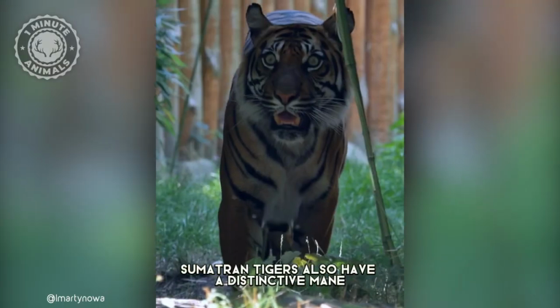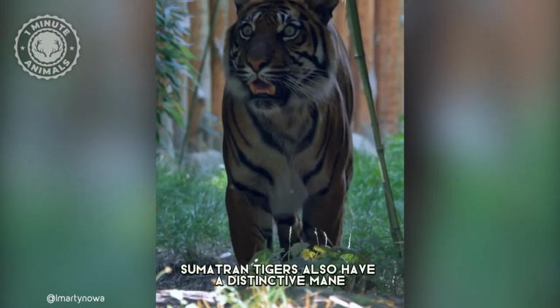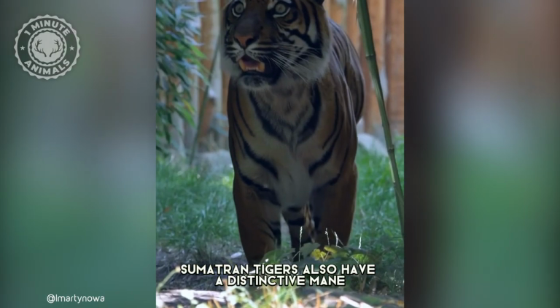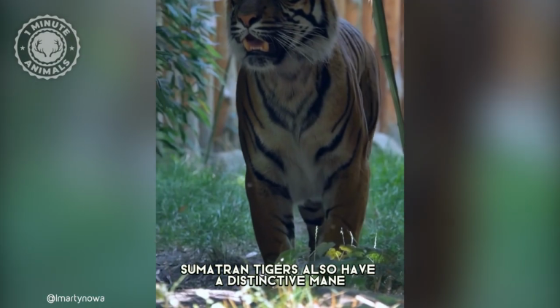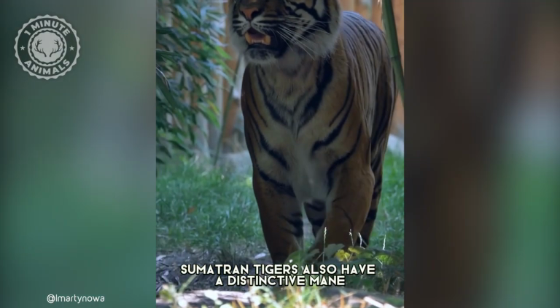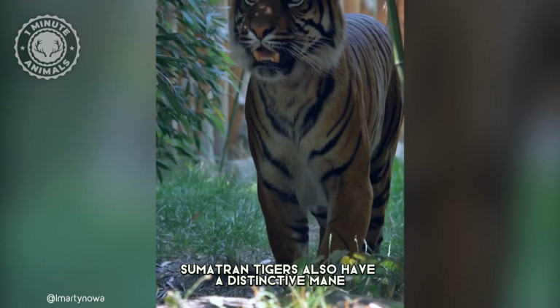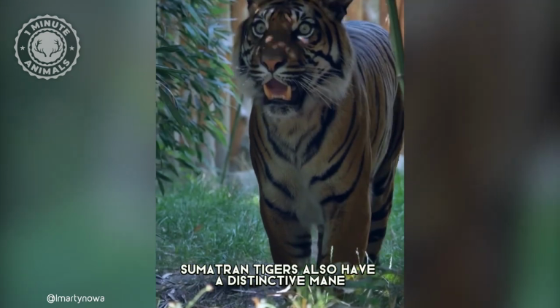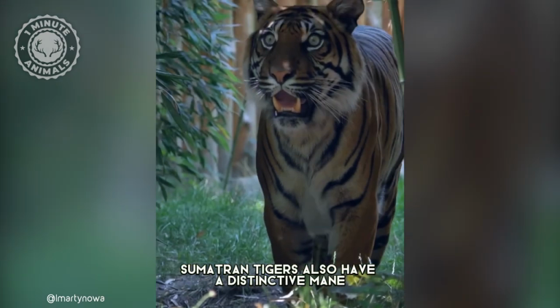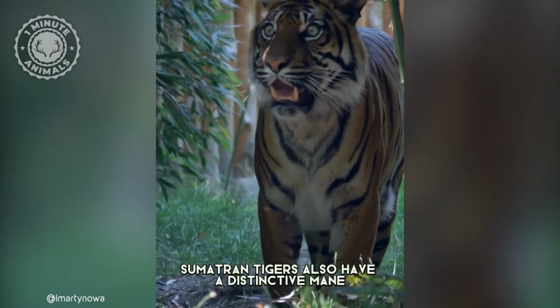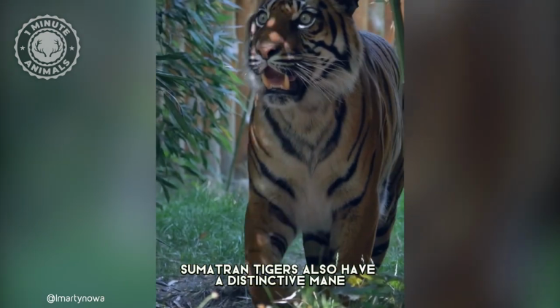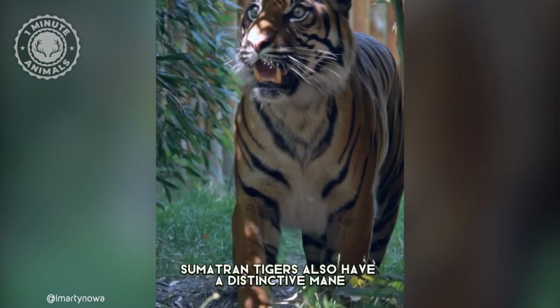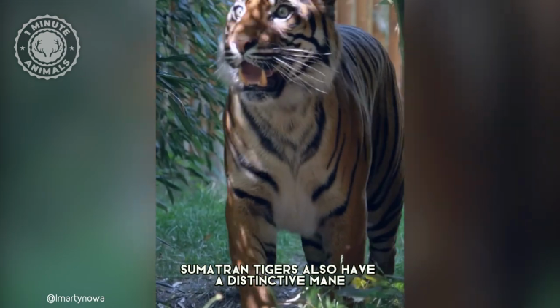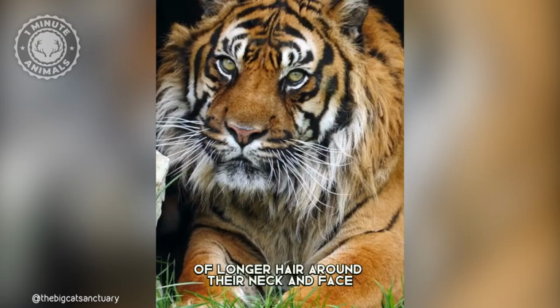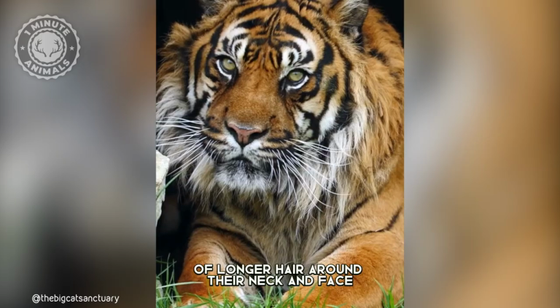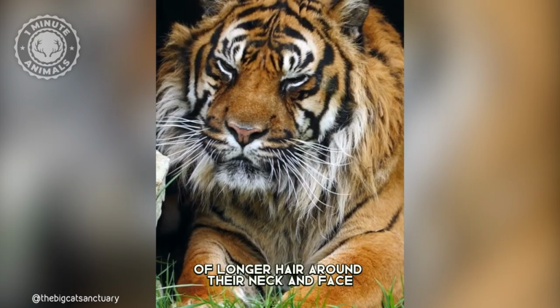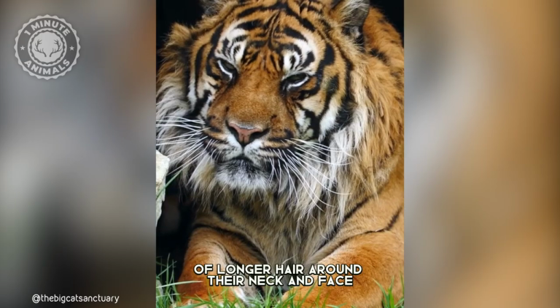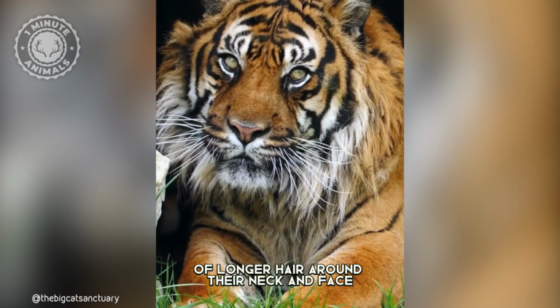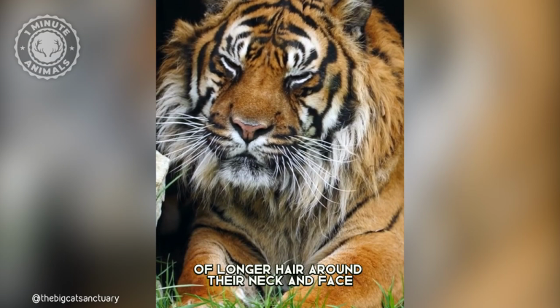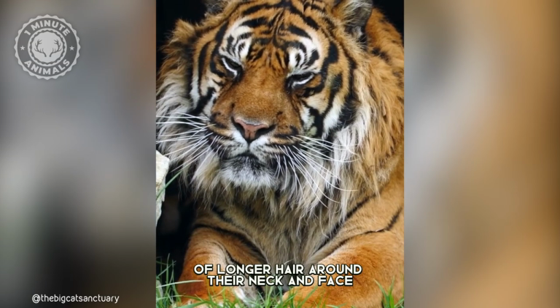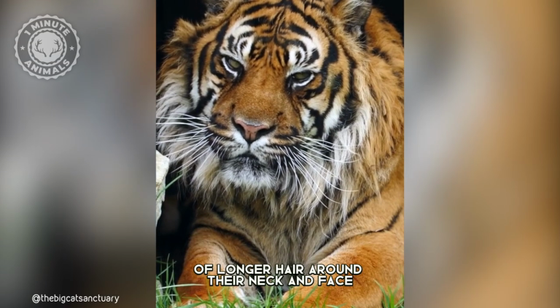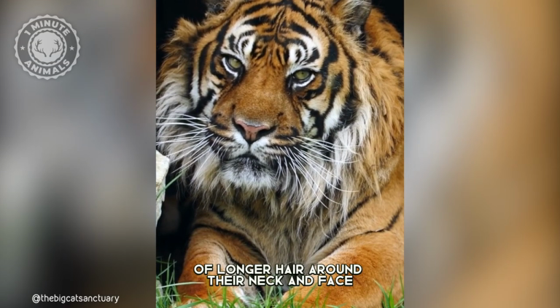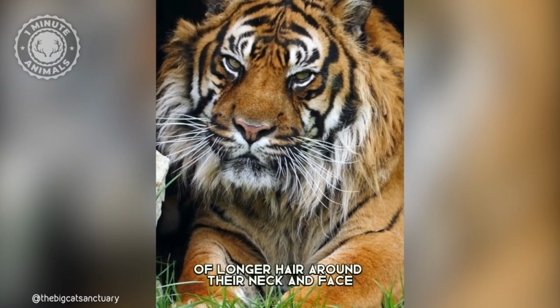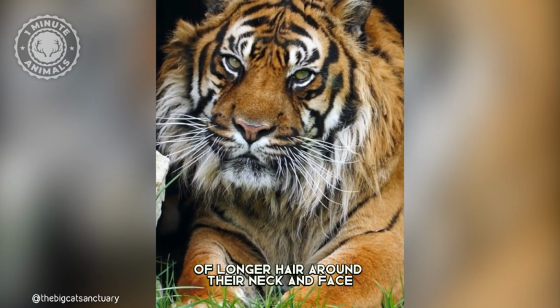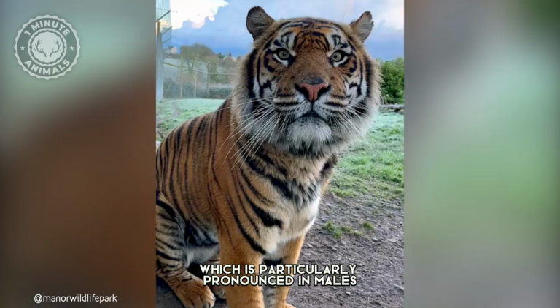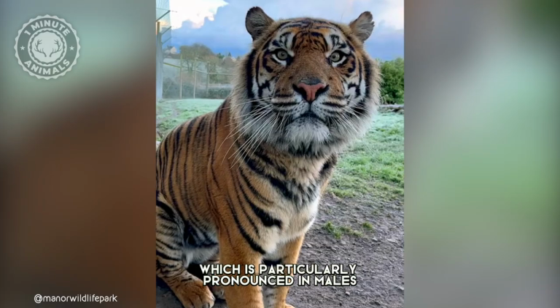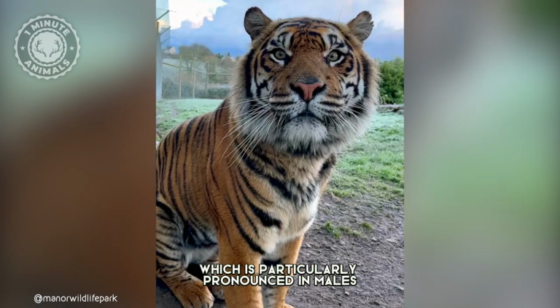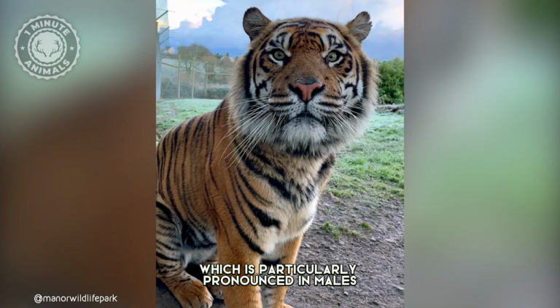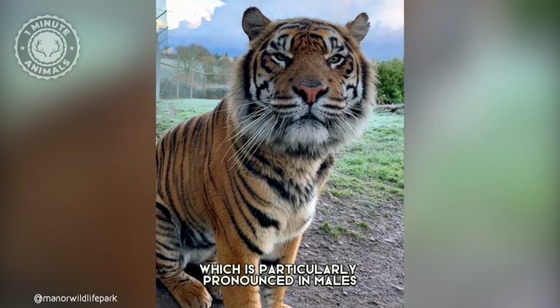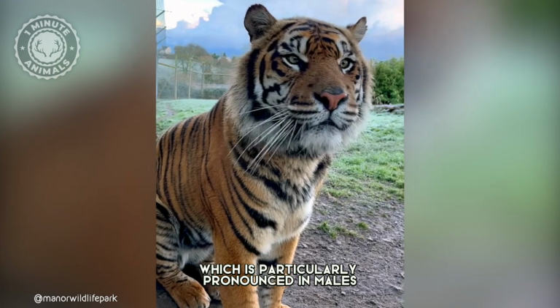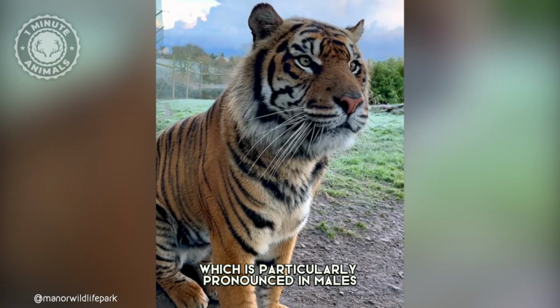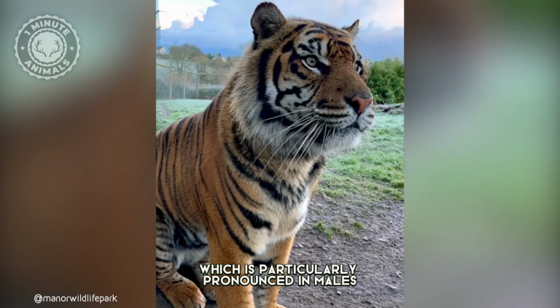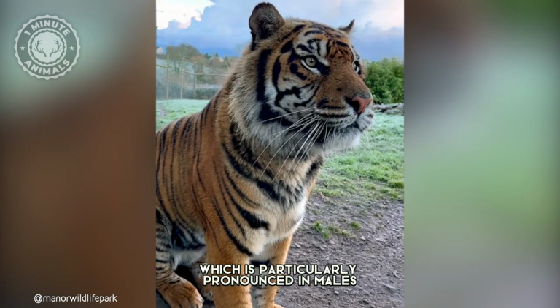Sumatran tigers also have a distinctive mane of longer hair around their neck and face, which is particularly pronounced in males.